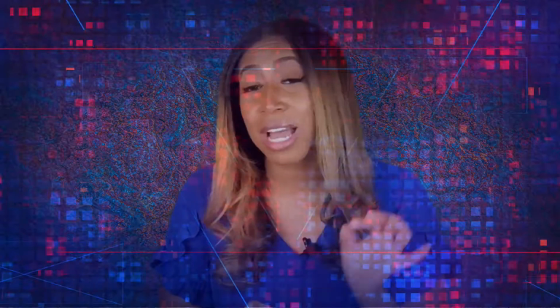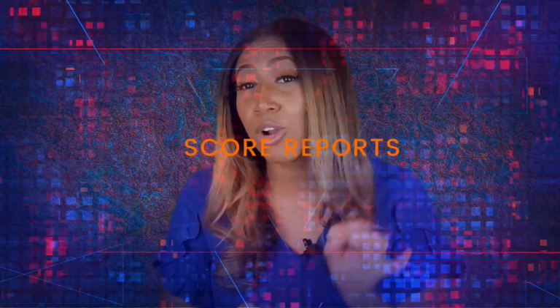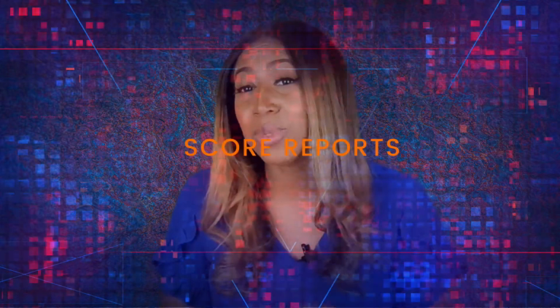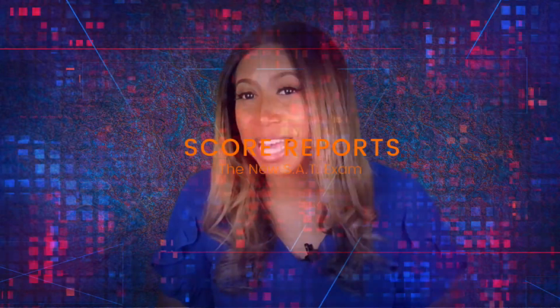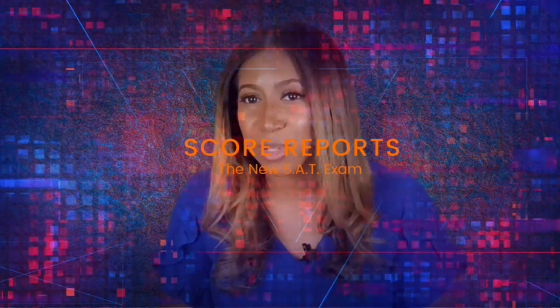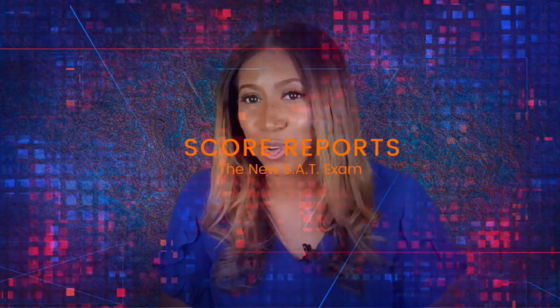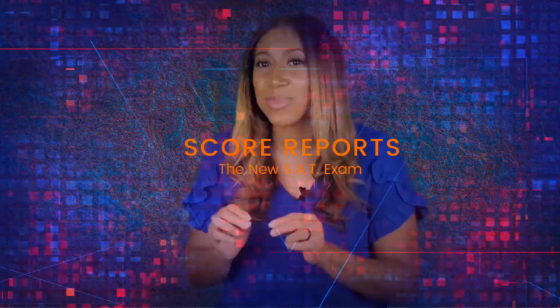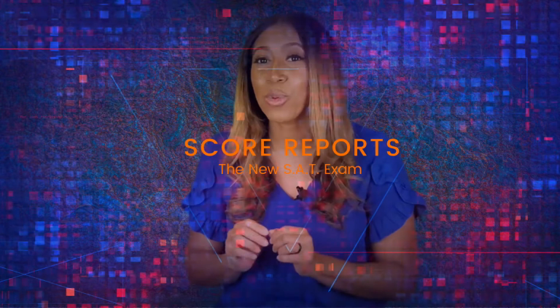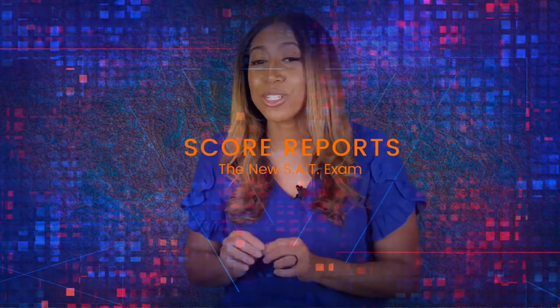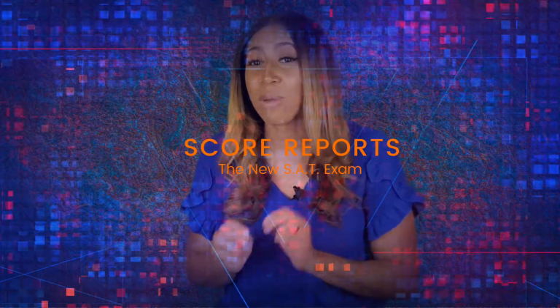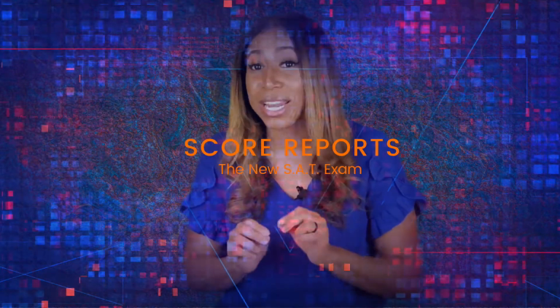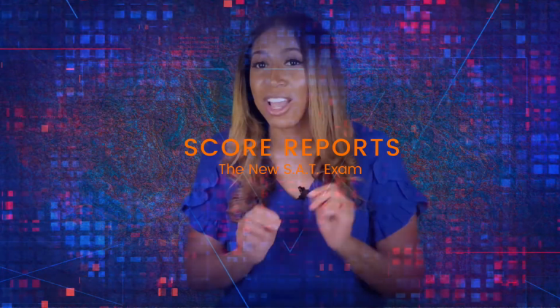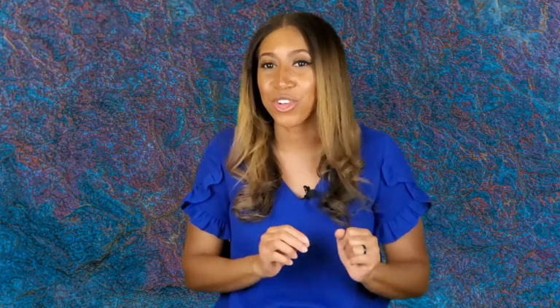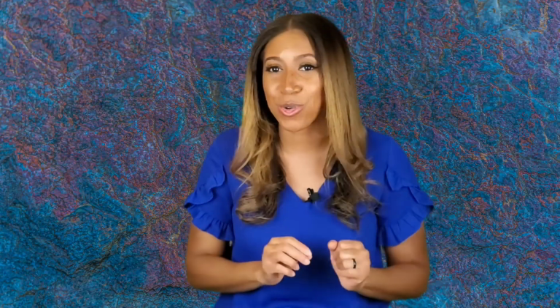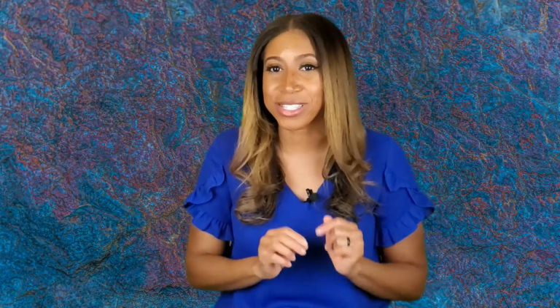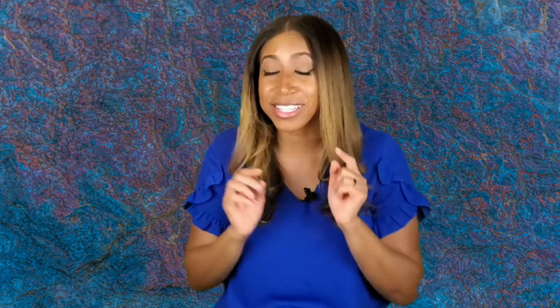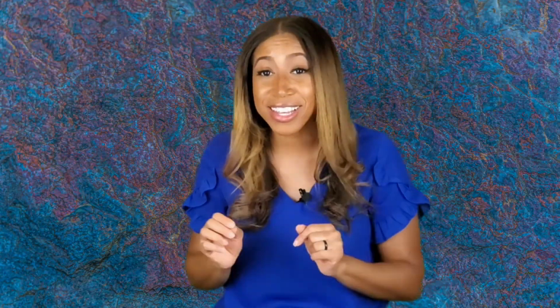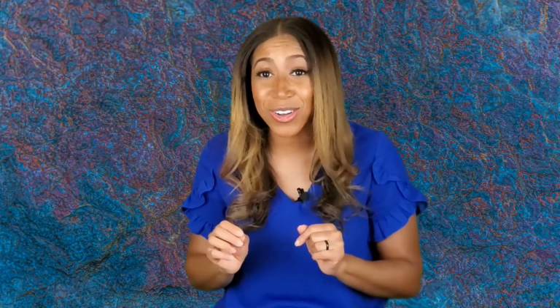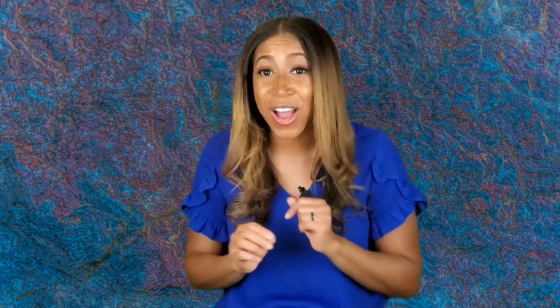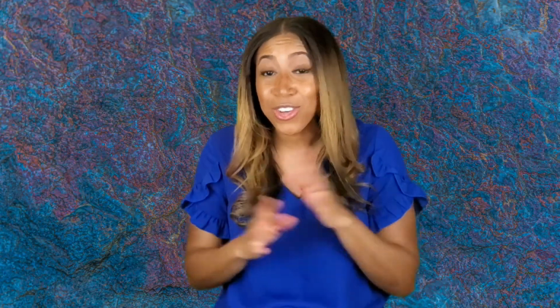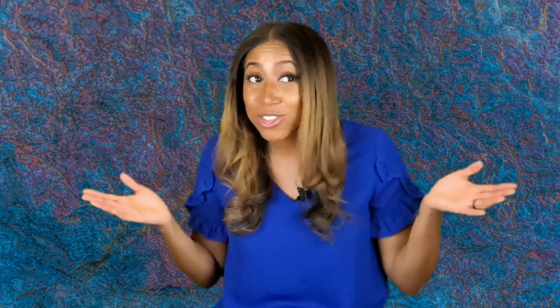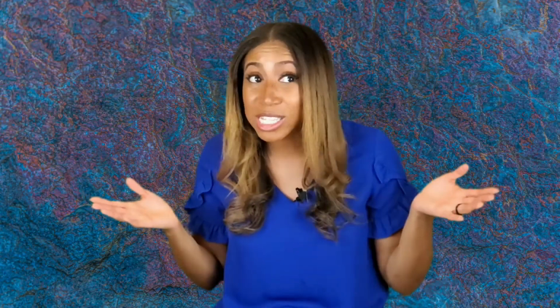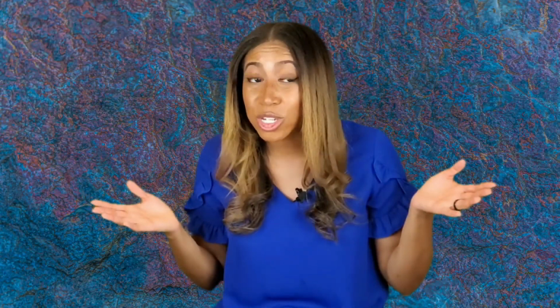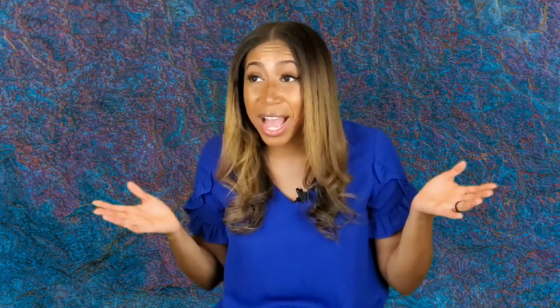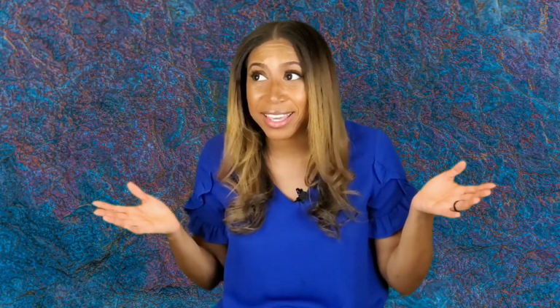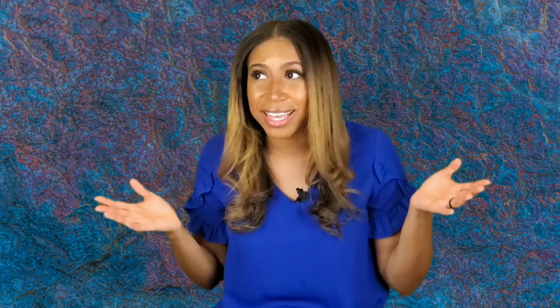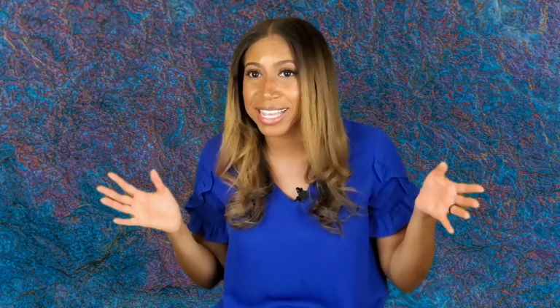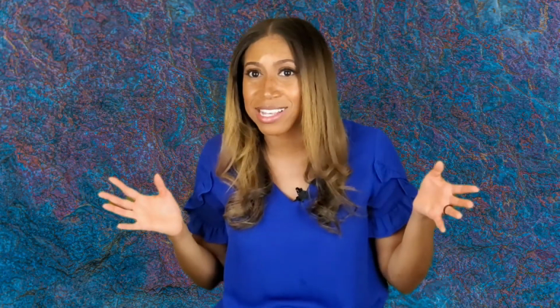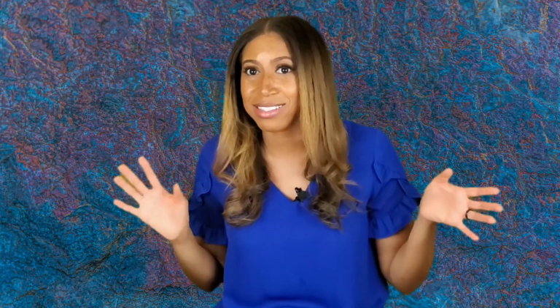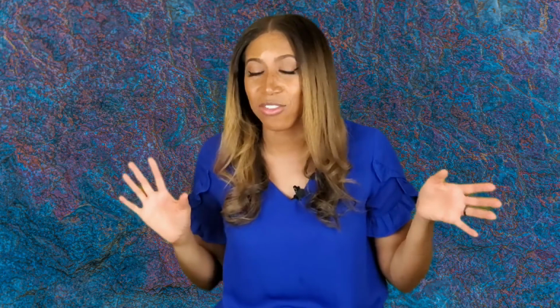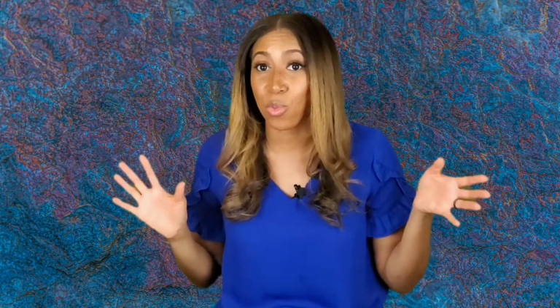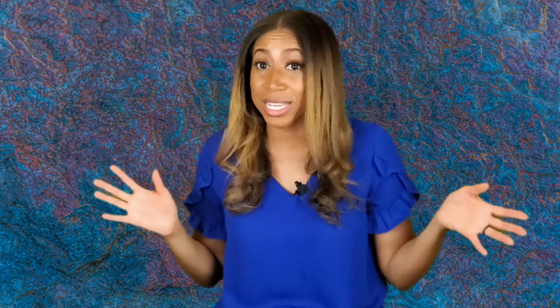Not only will the test be shorter, but so will your time waiting for your score. Since it's digital, you'll get your test scores back in days instead of weeks.